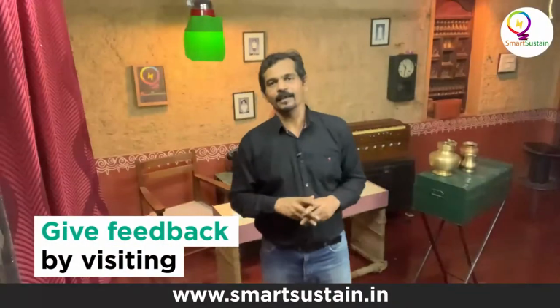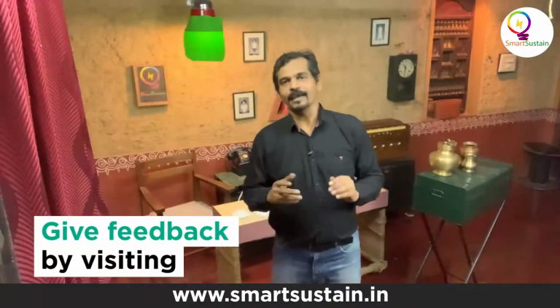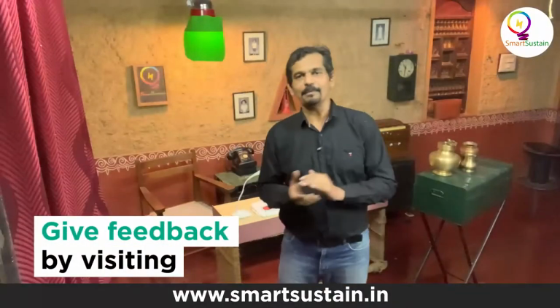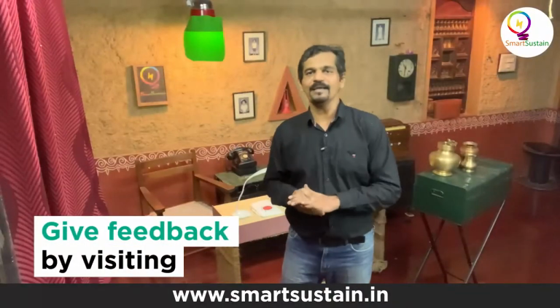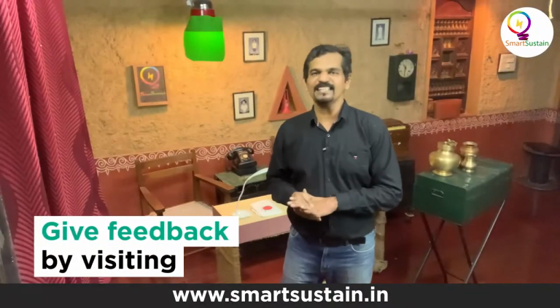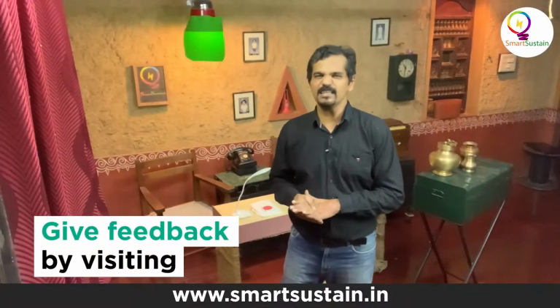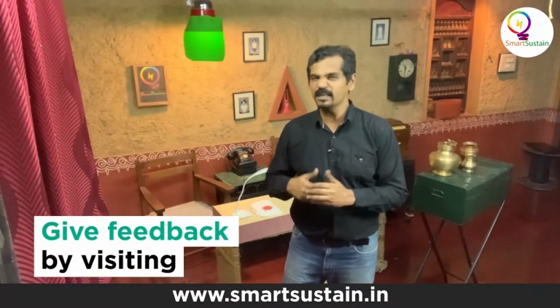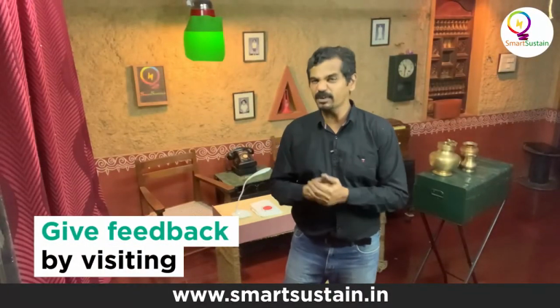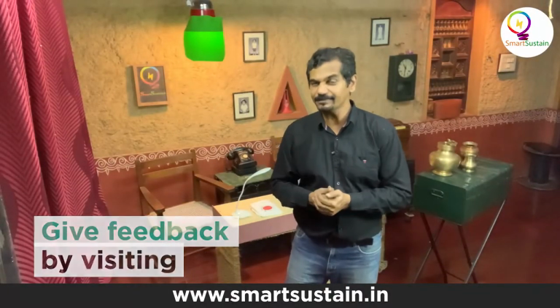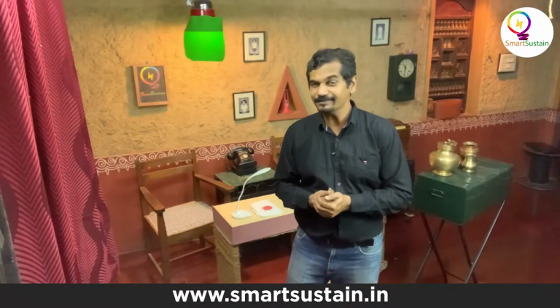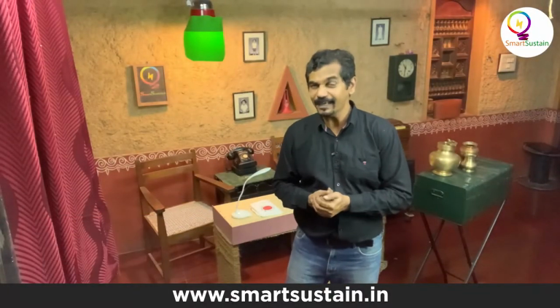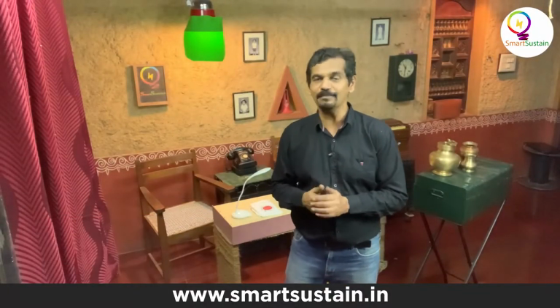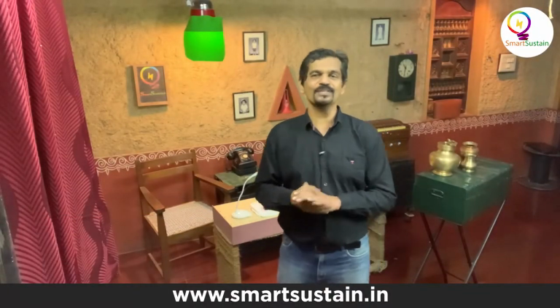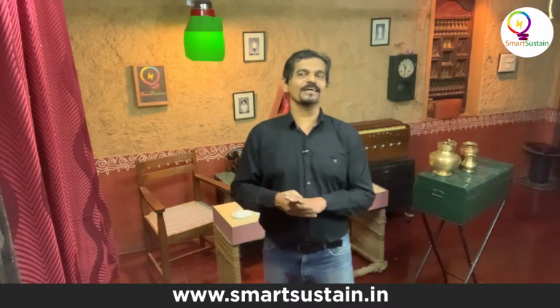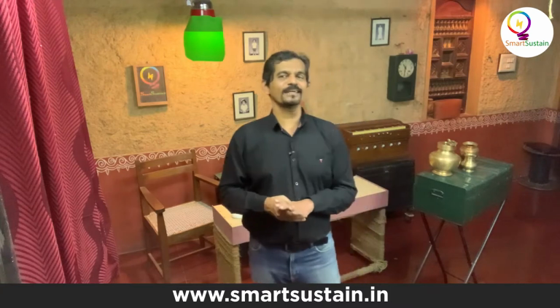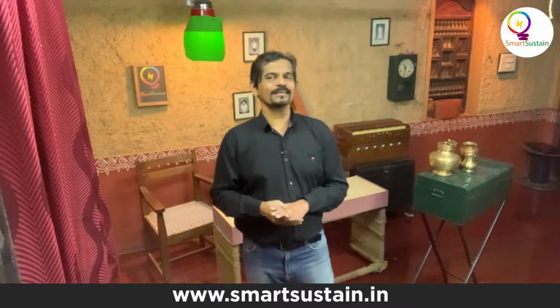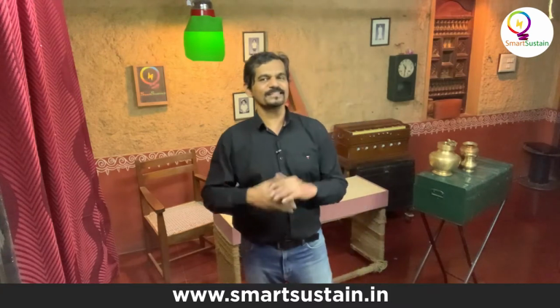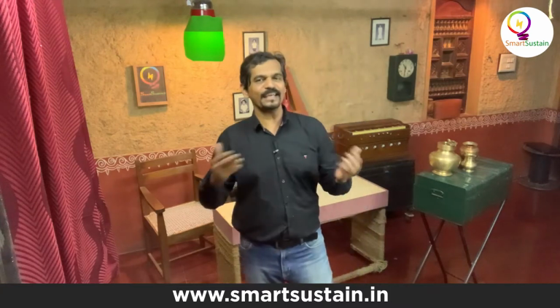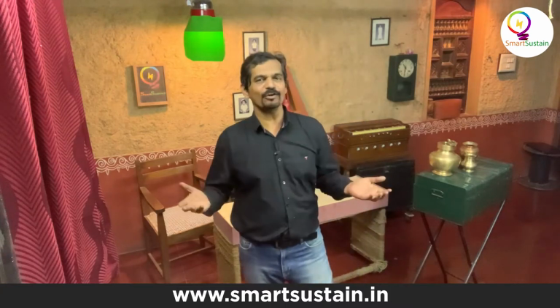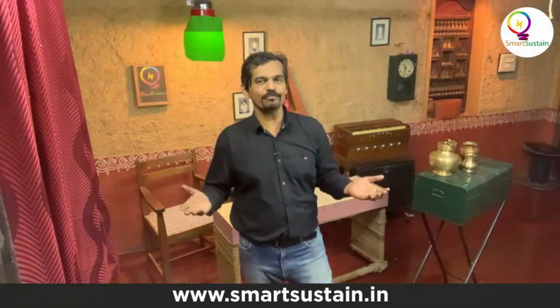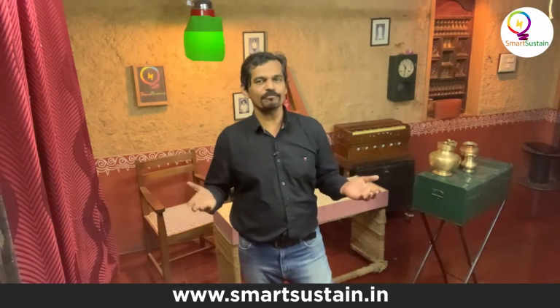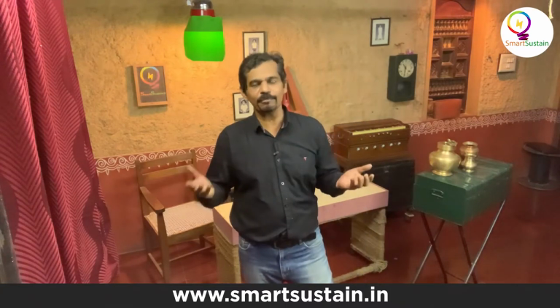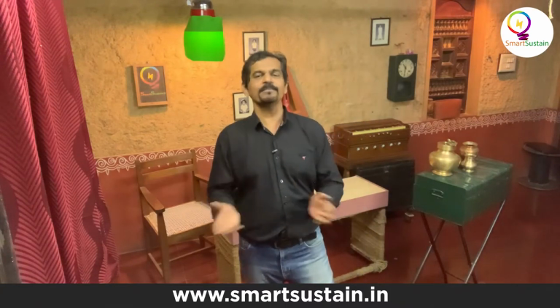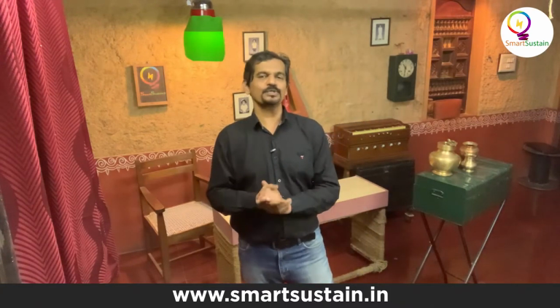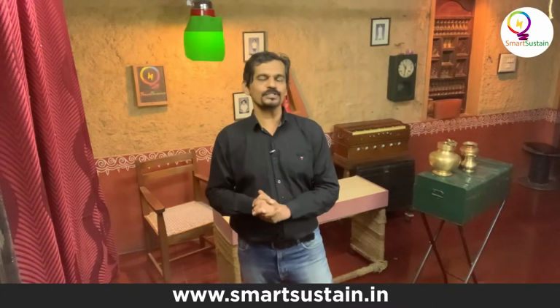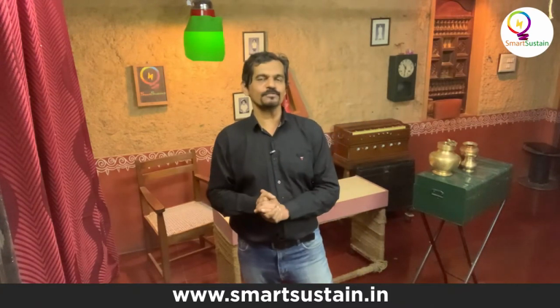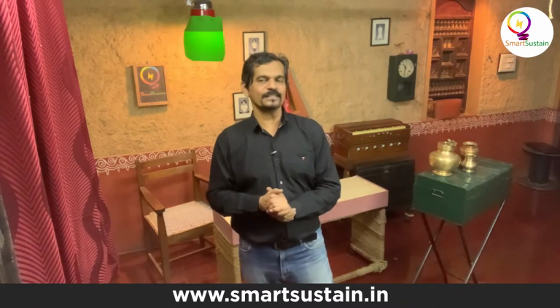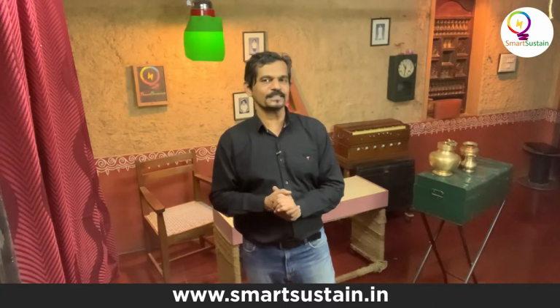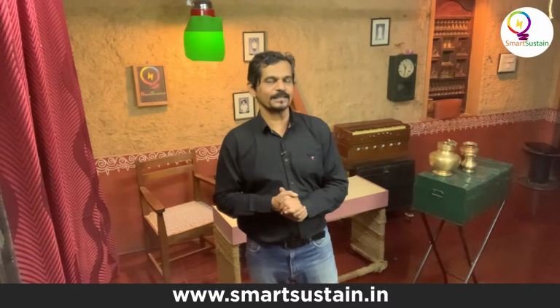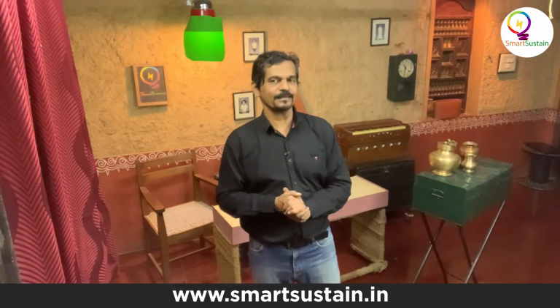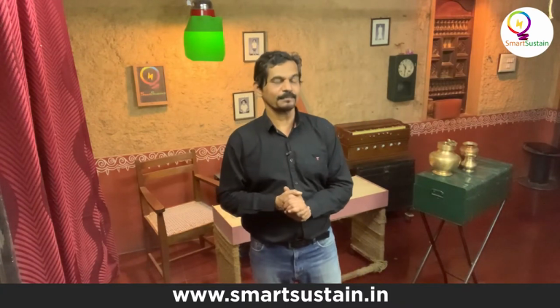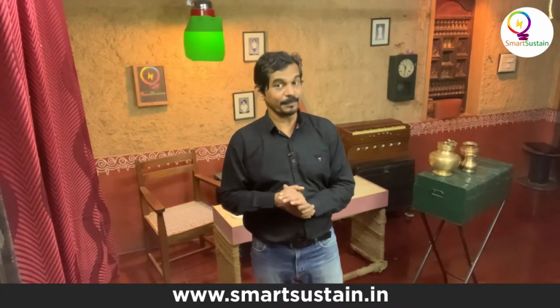A happy and sustainable new year. I am Manjunath Gangadhar signing off from the studios of Smart Sustain. Bye bye.